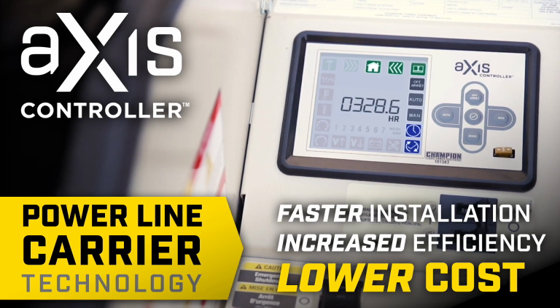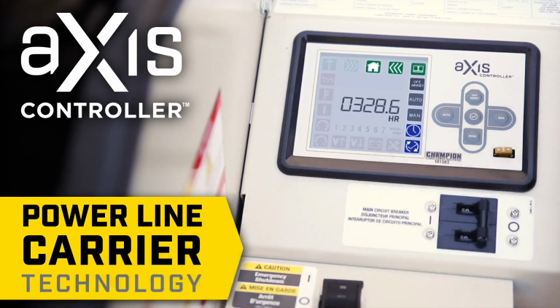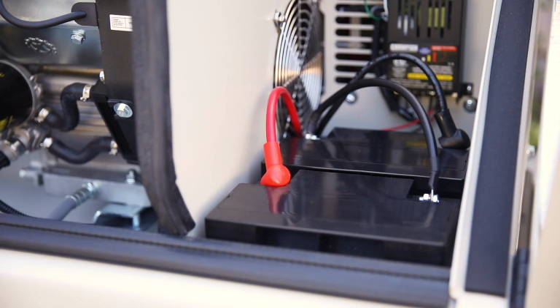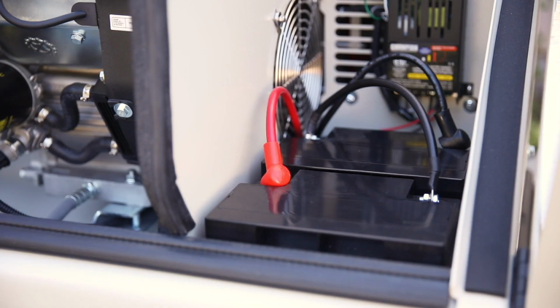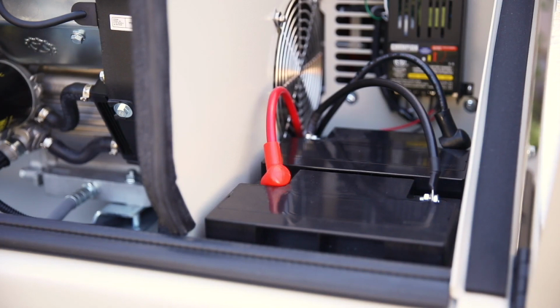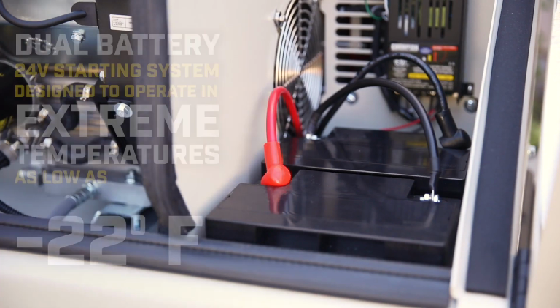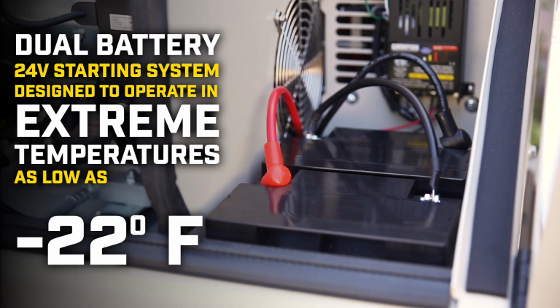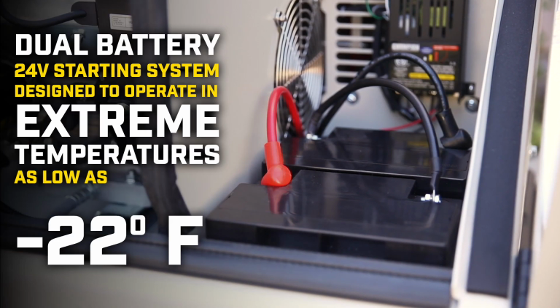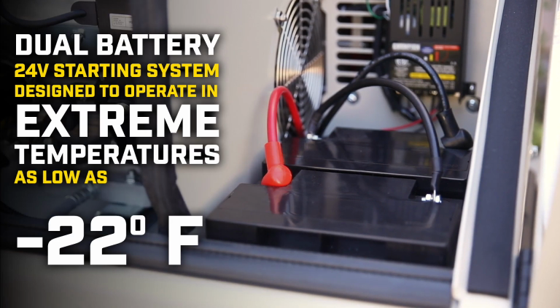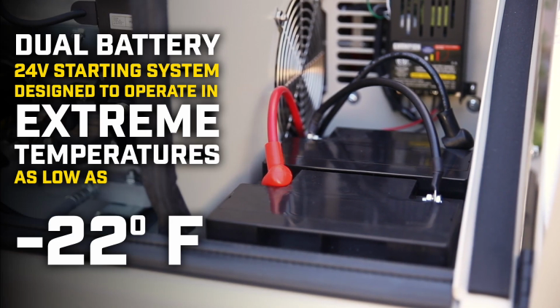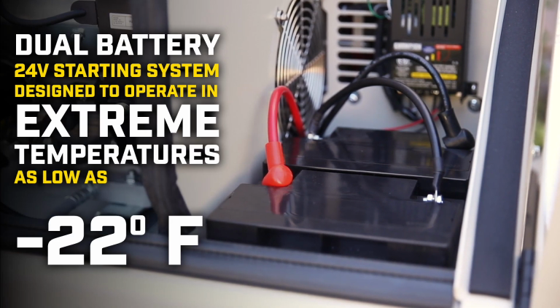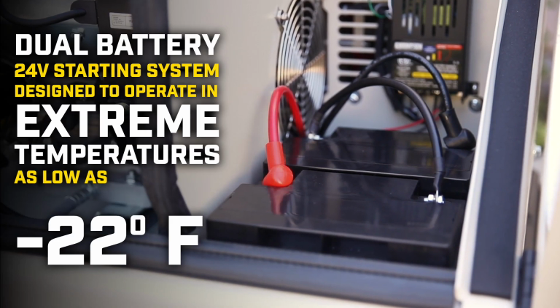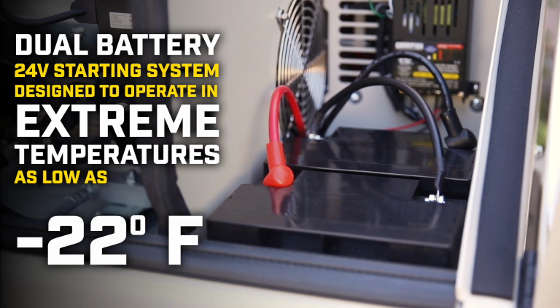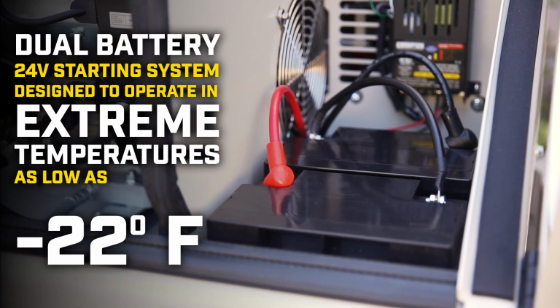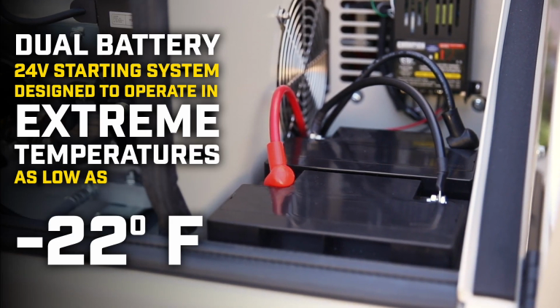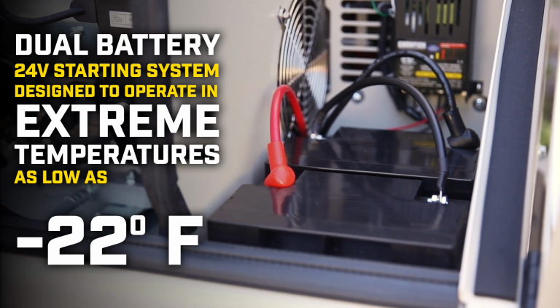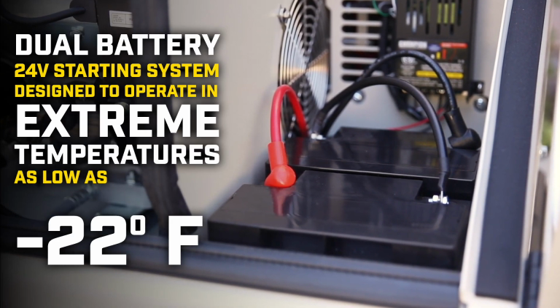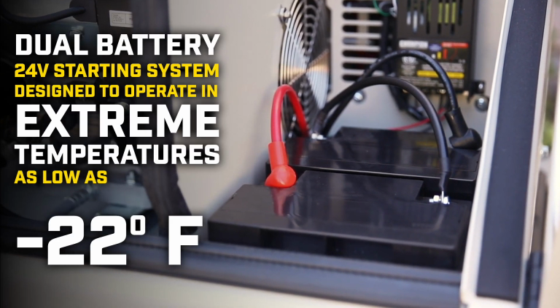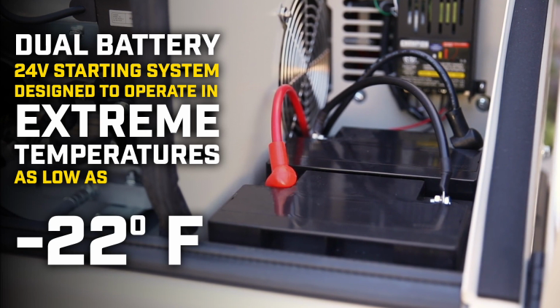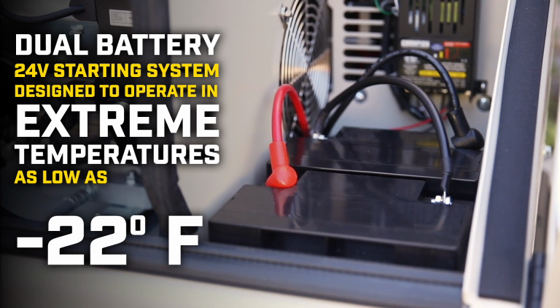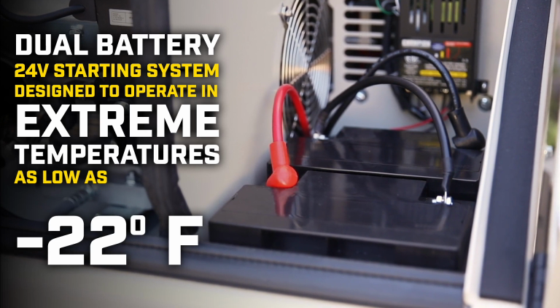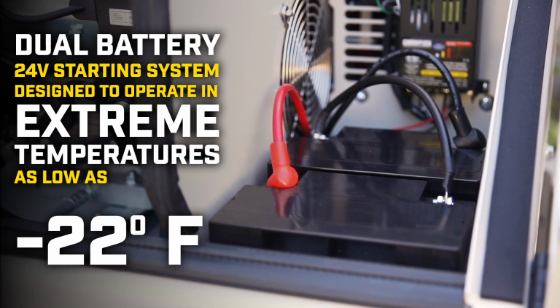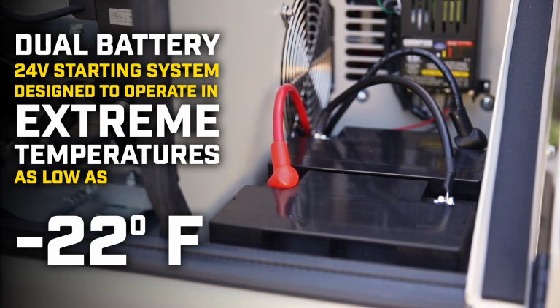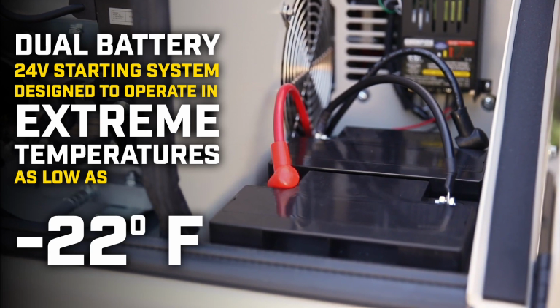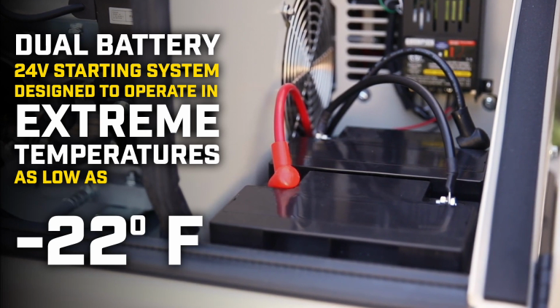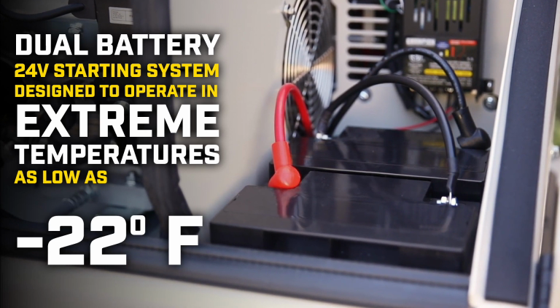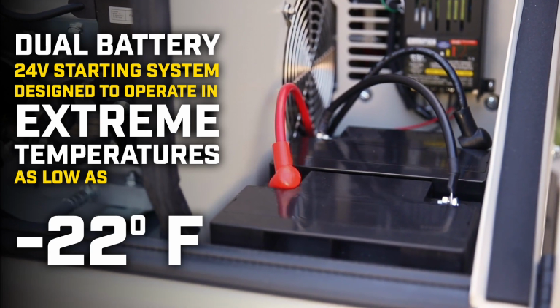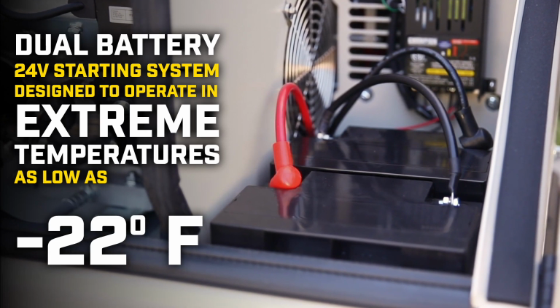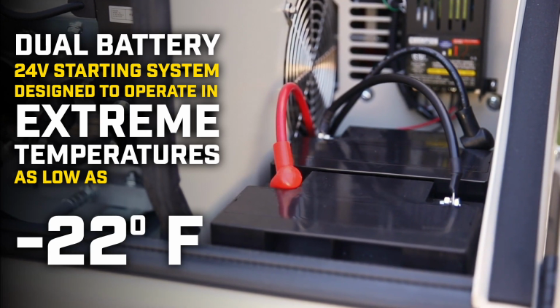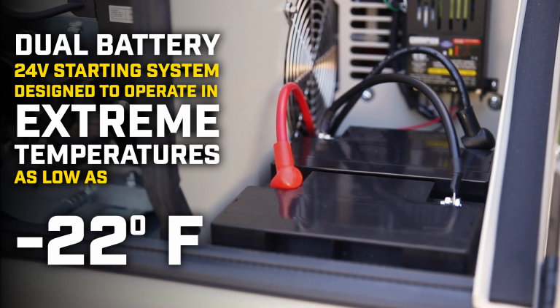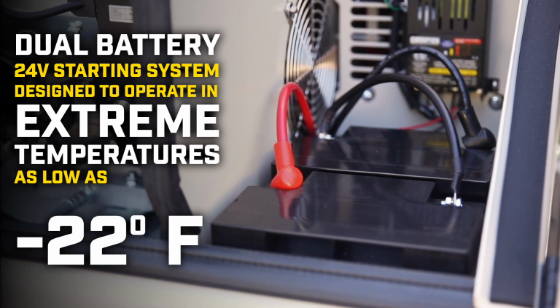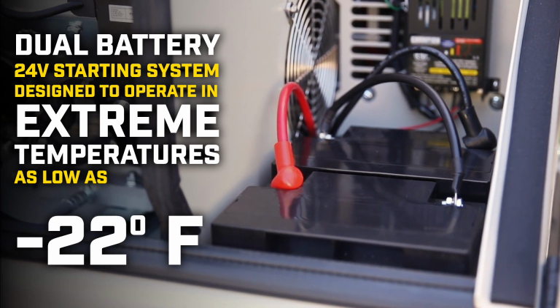And the dual-battery 24-volt starting system is designed to operate in extreme temperatures as low as negative 22 degrees Fahrenheit.